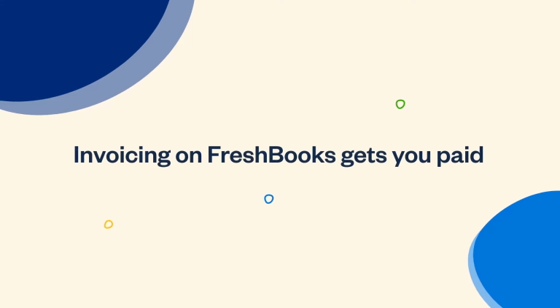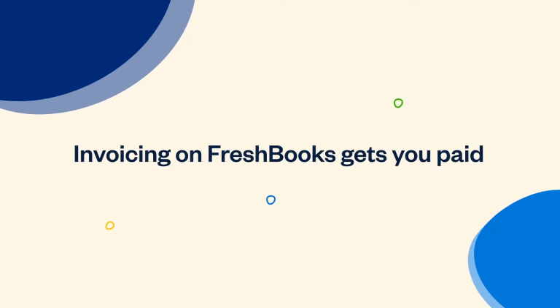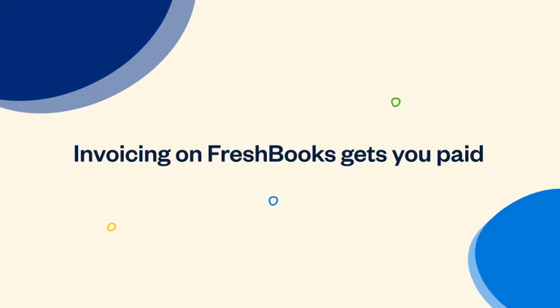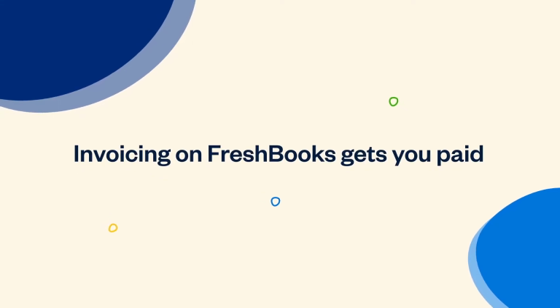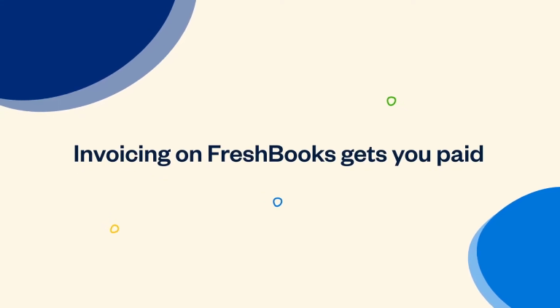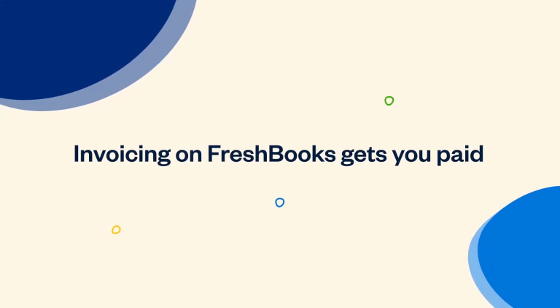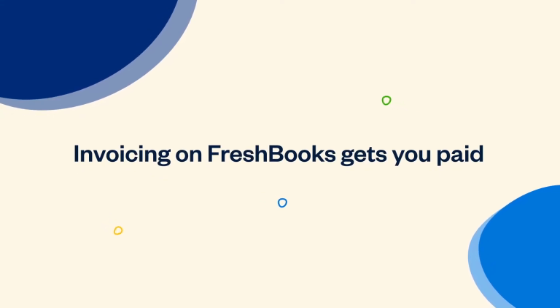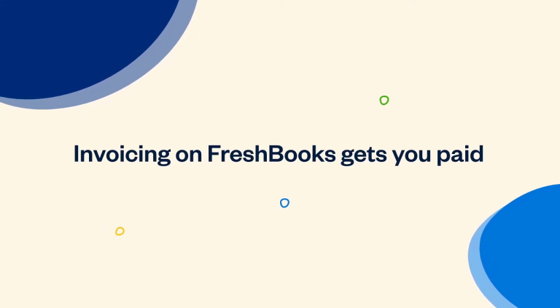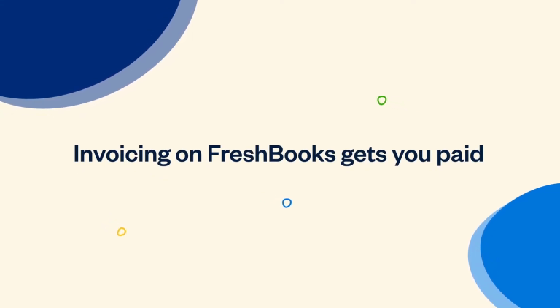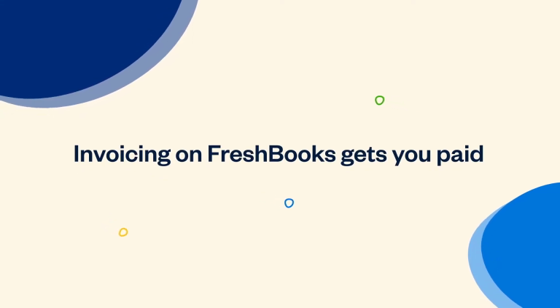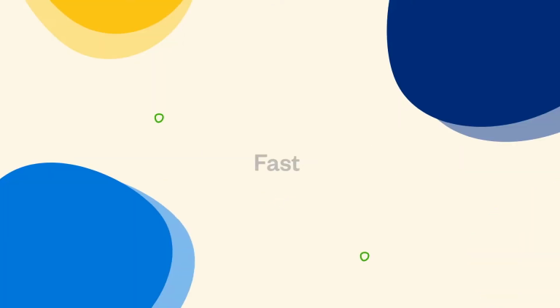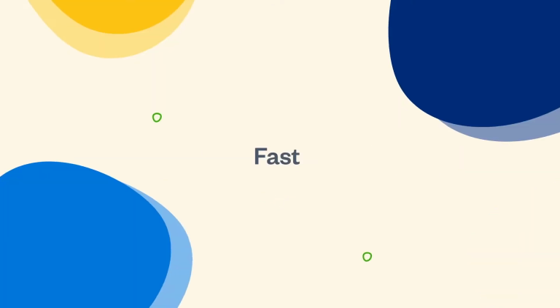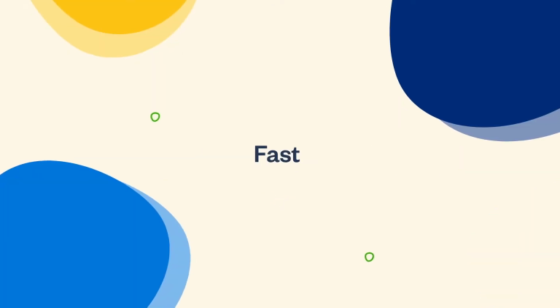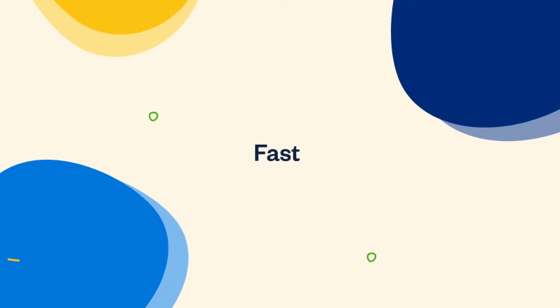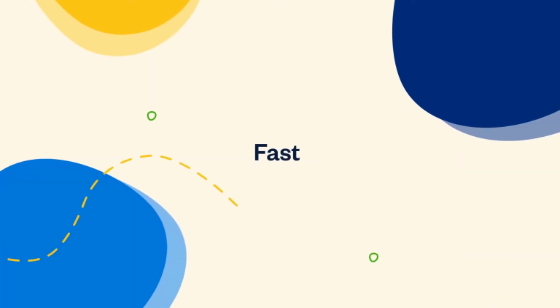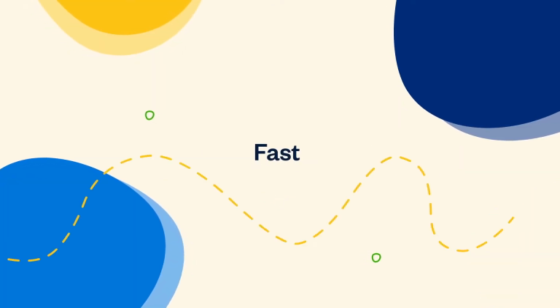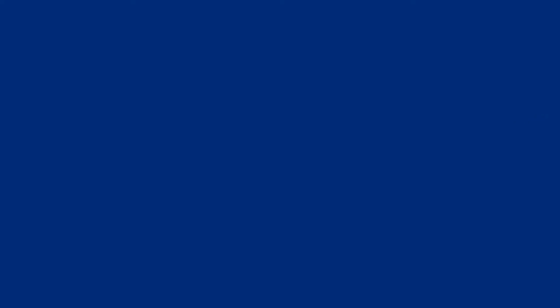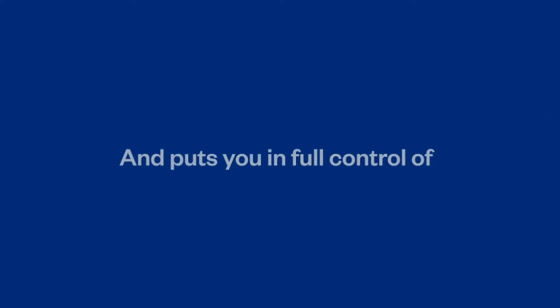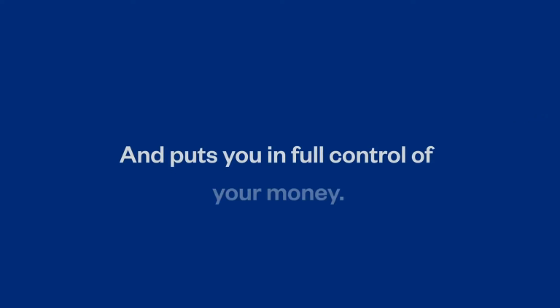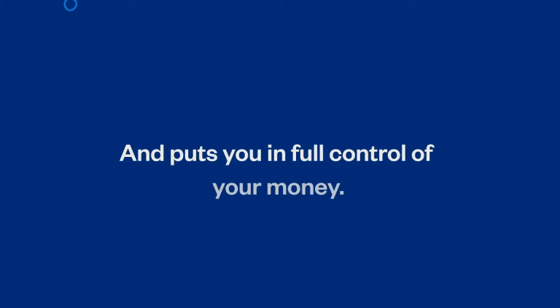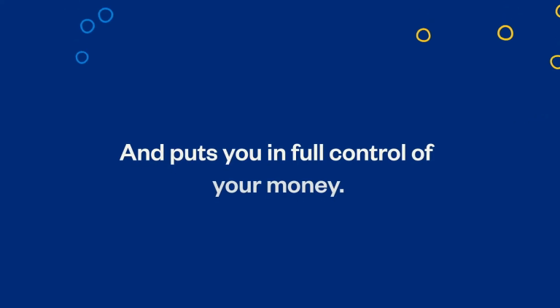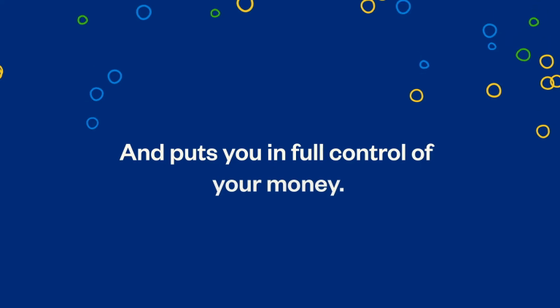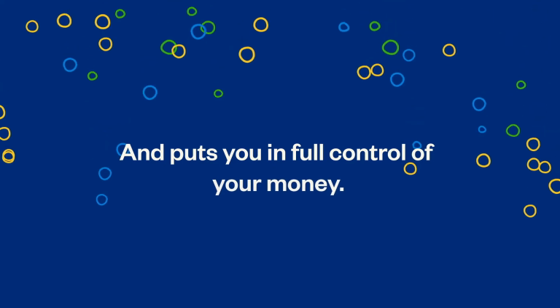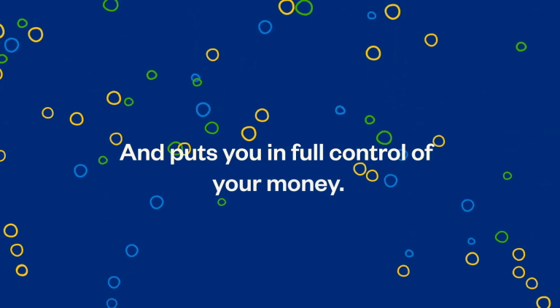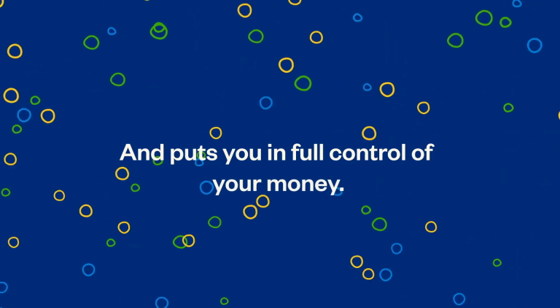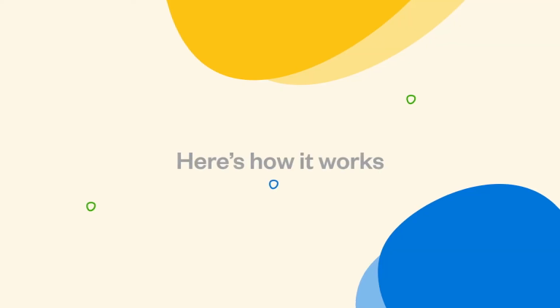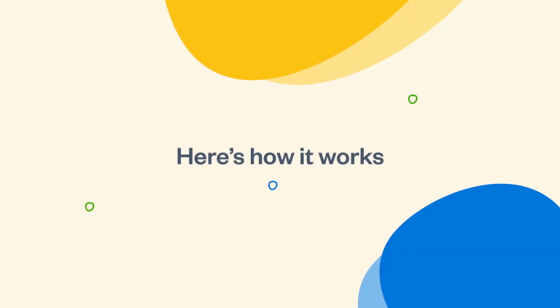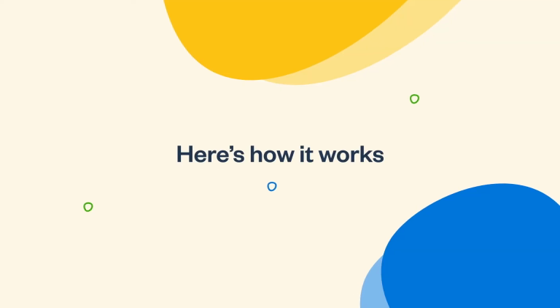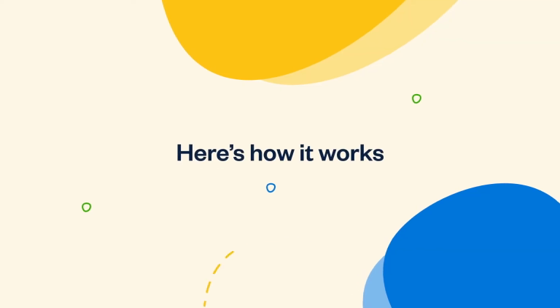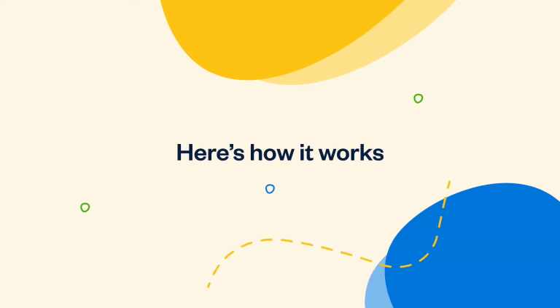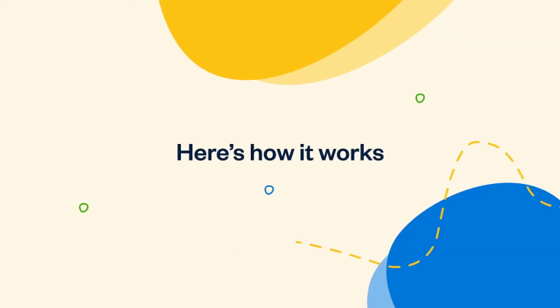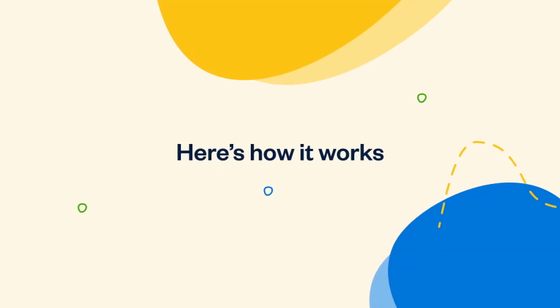Invoicing on FreshBooks gets you paid for your work fast, and puts you in full control of your money. Here's how it works.